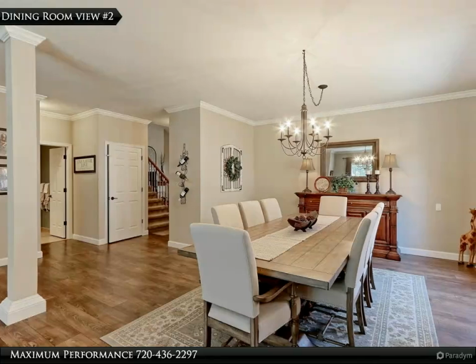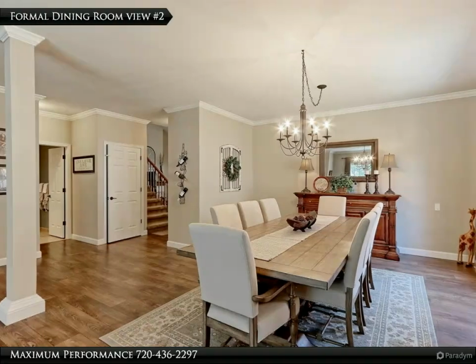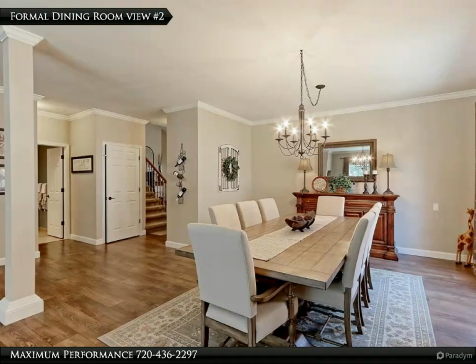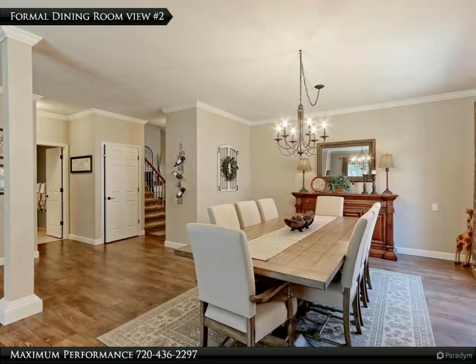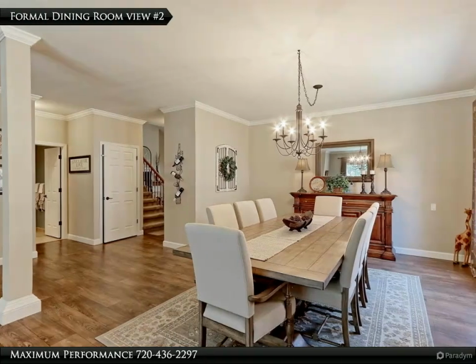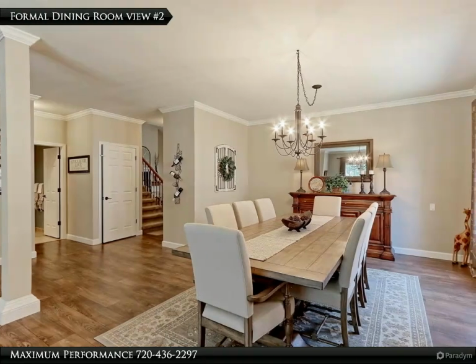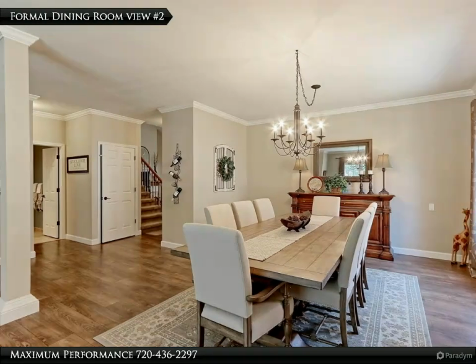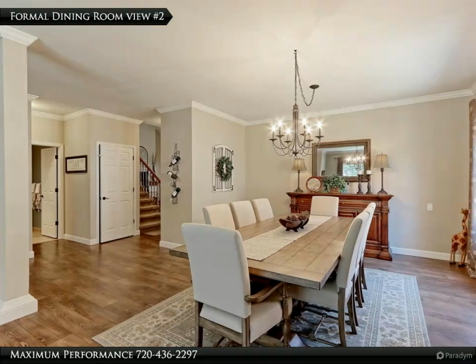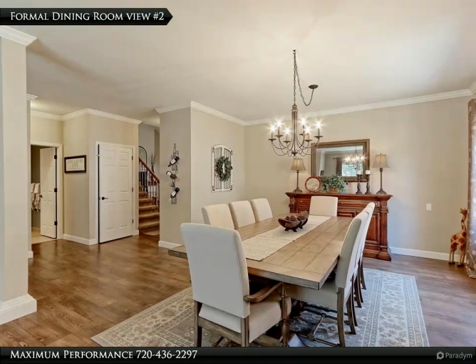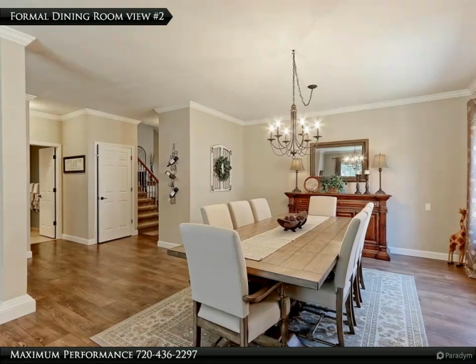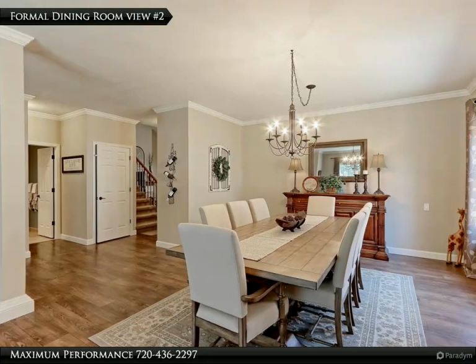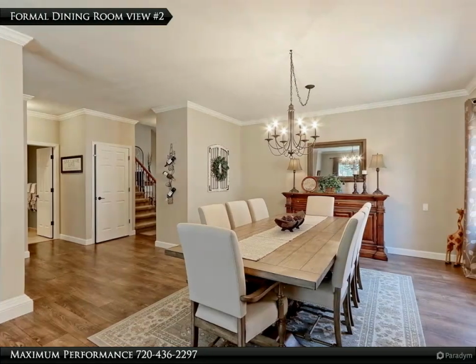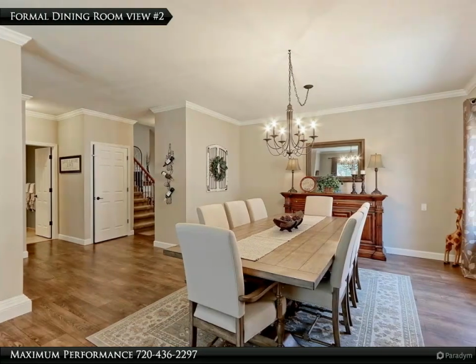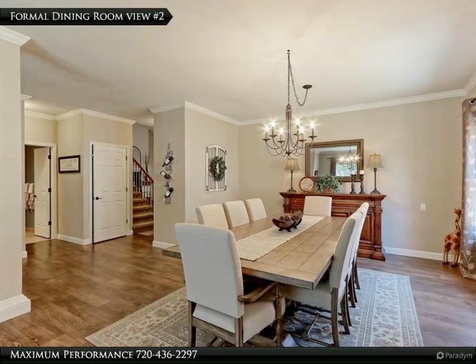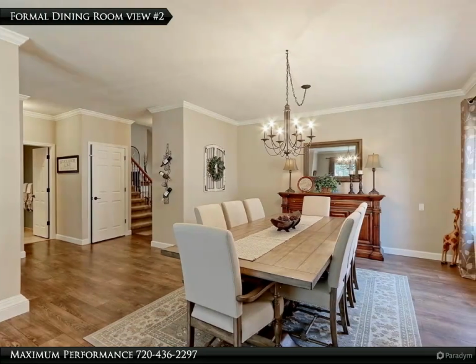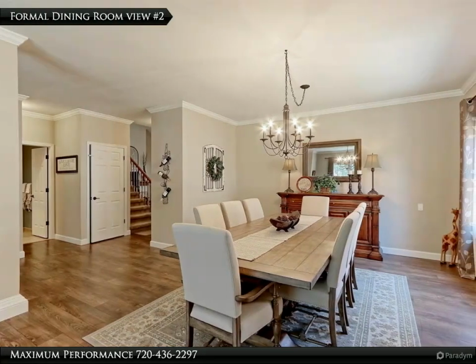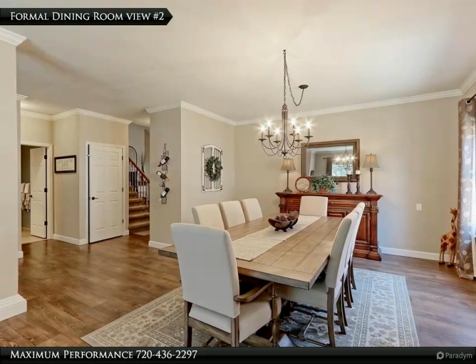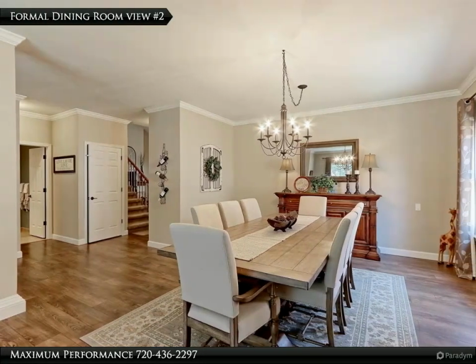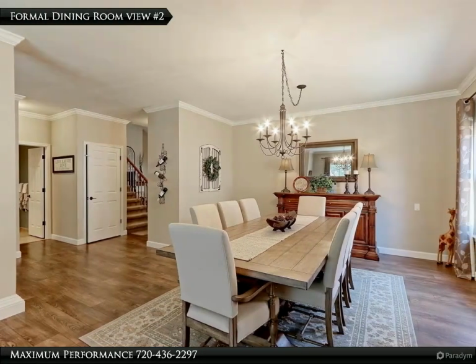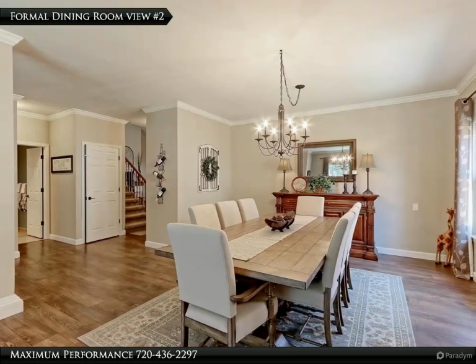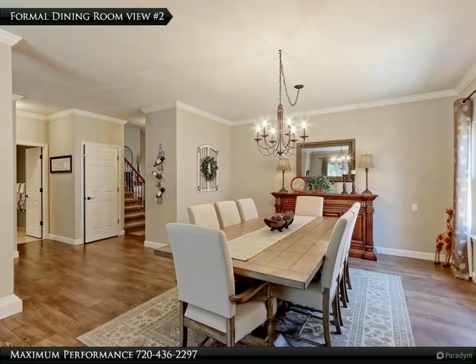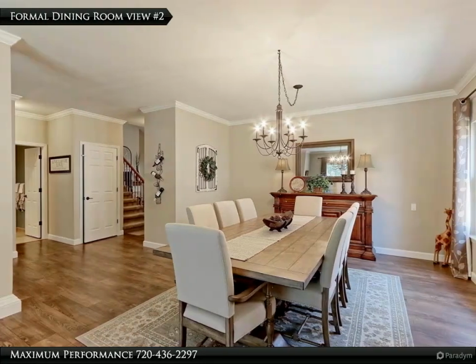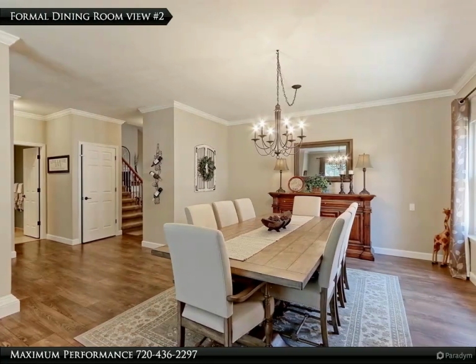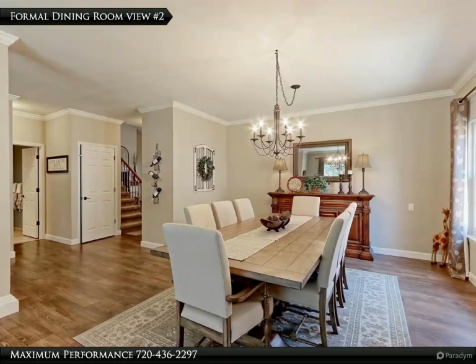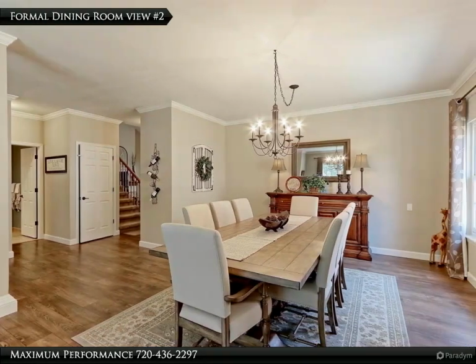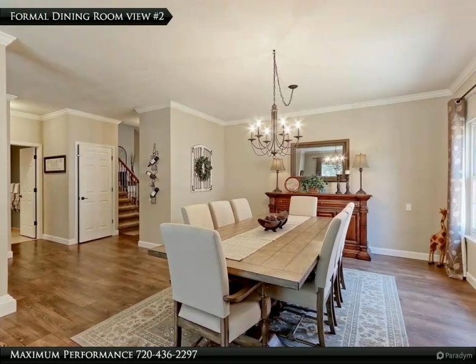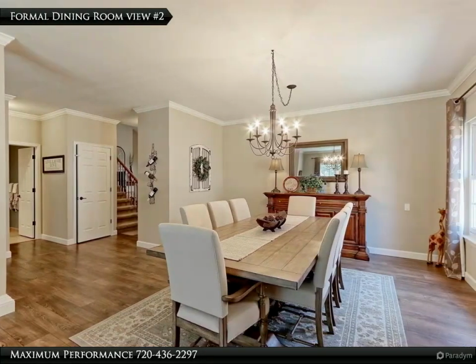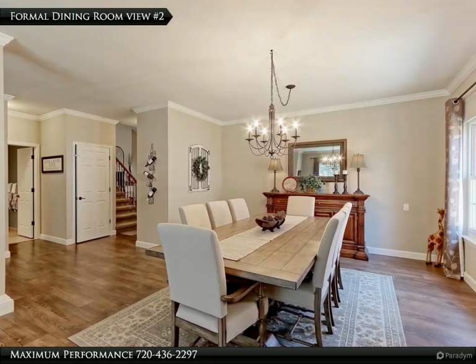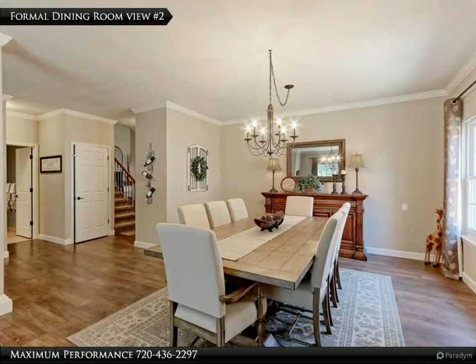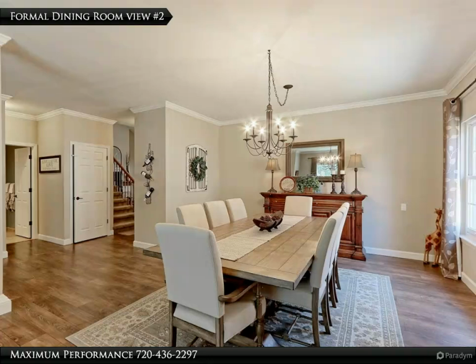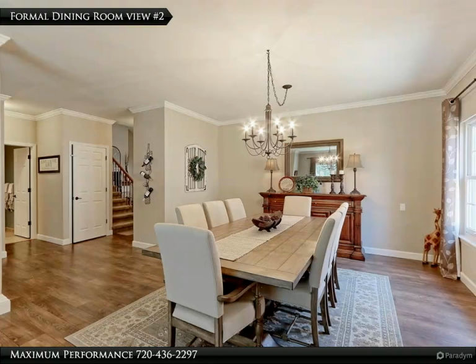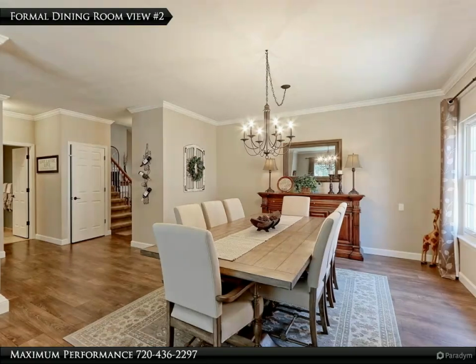The elegant dining room features designer painted walls with crown molding and a custom chandelier.